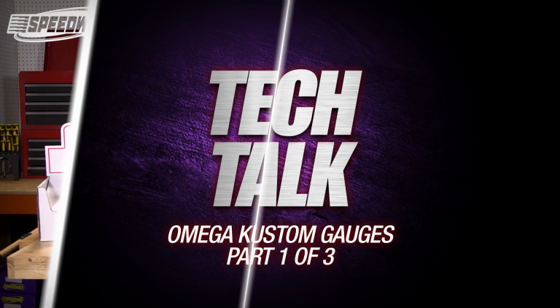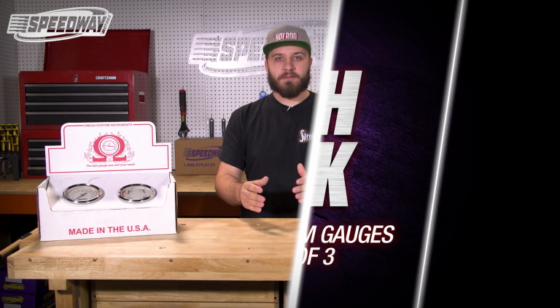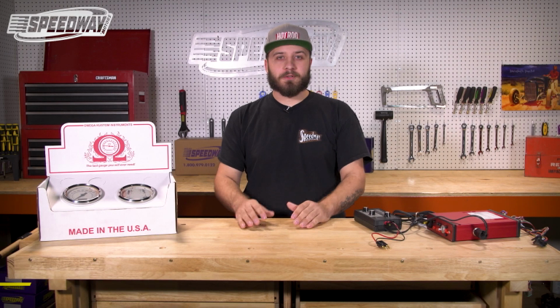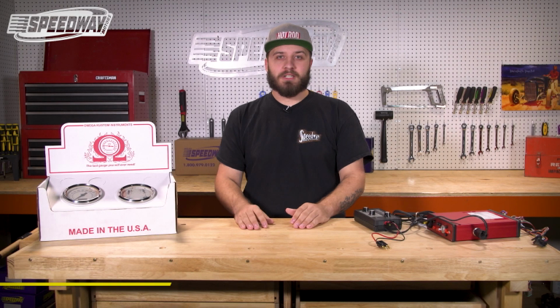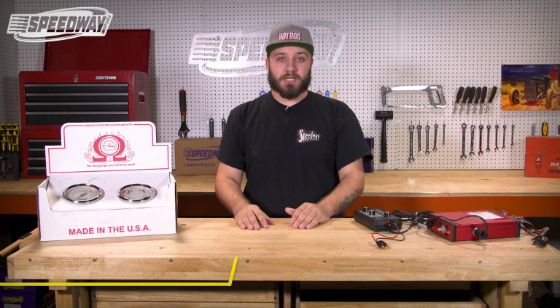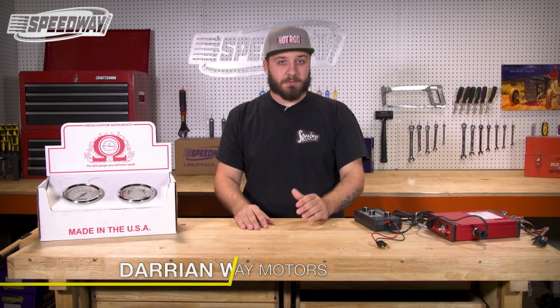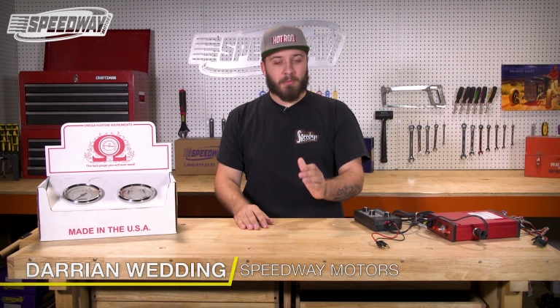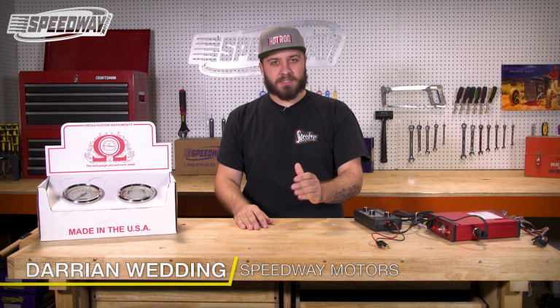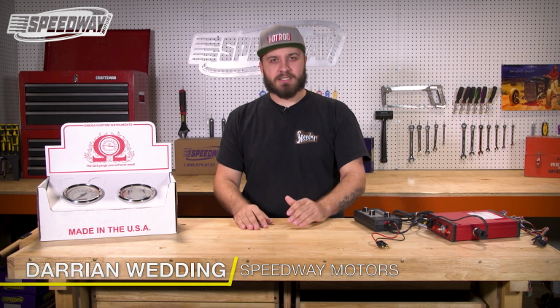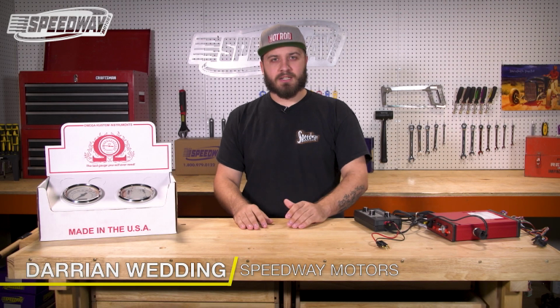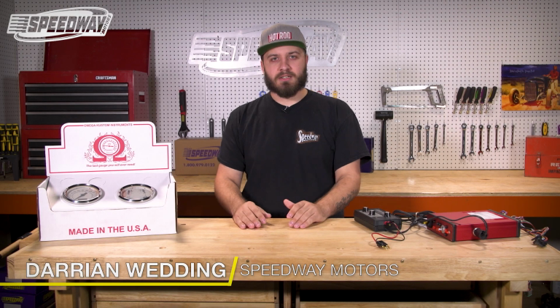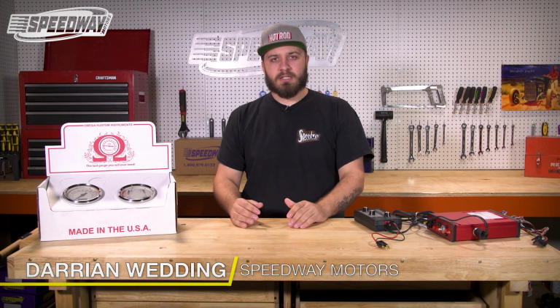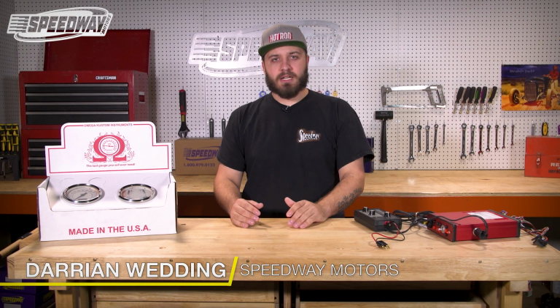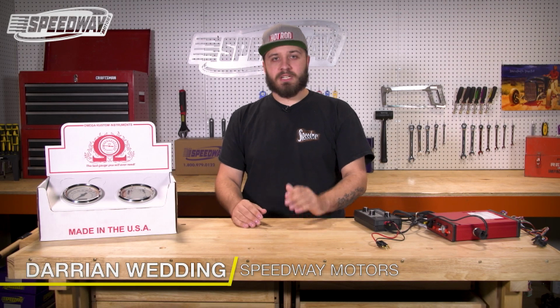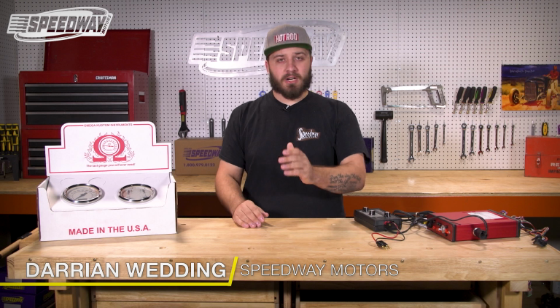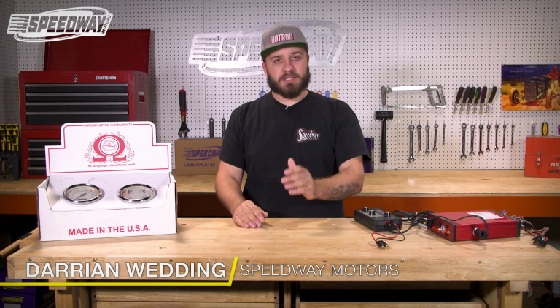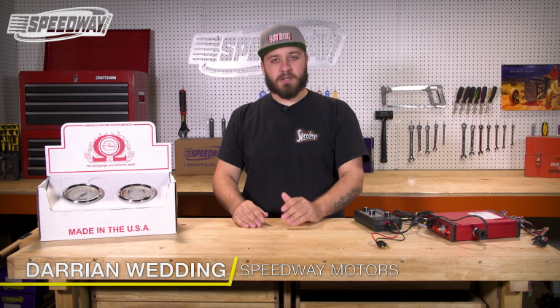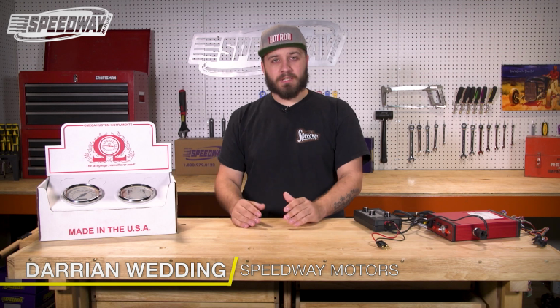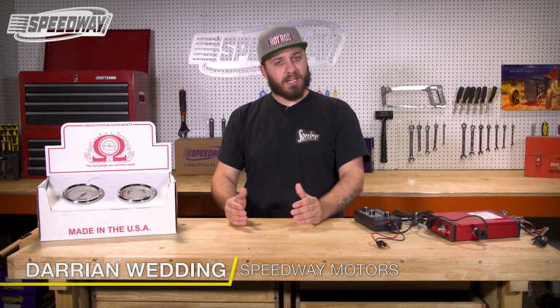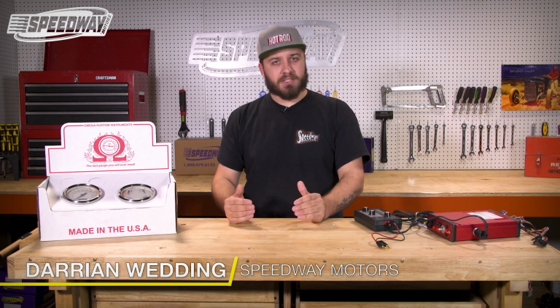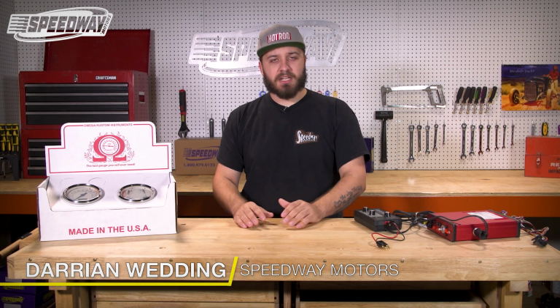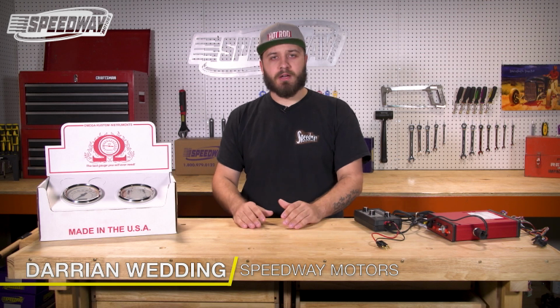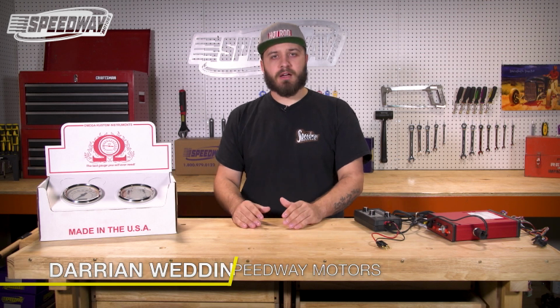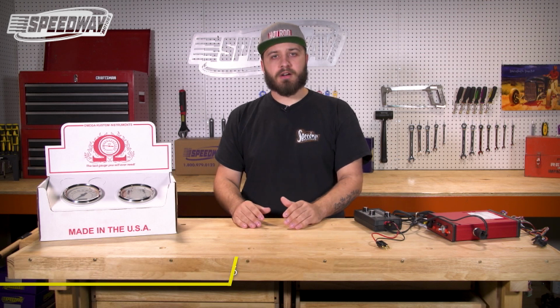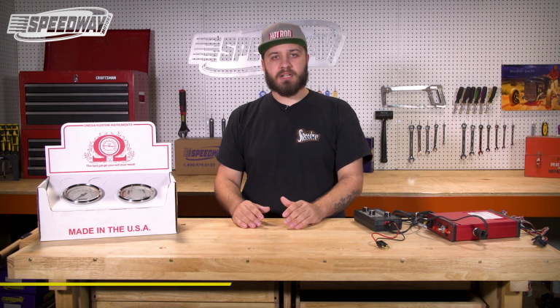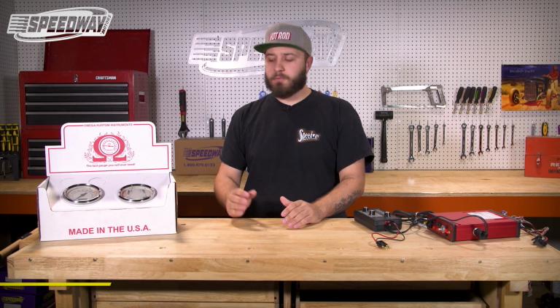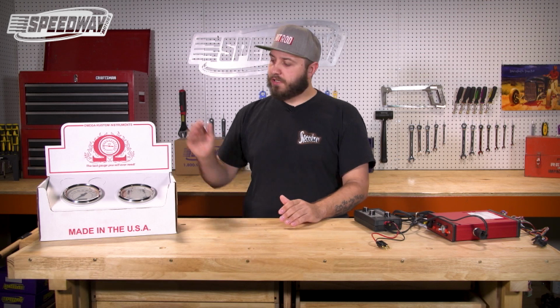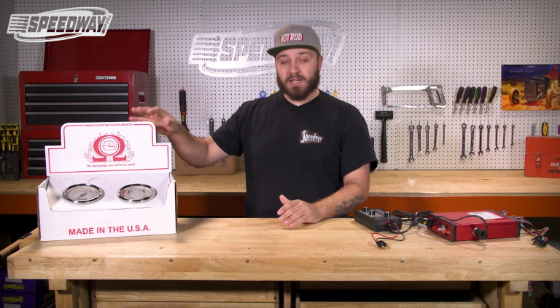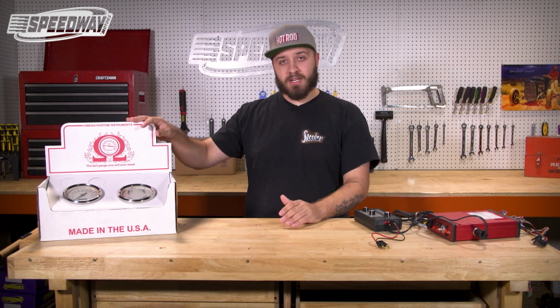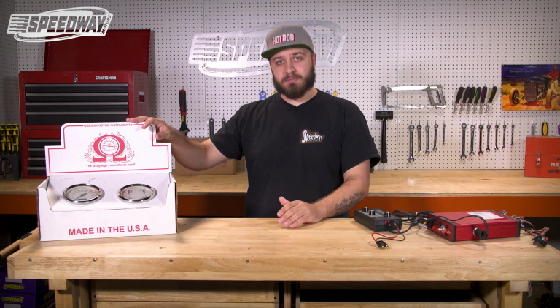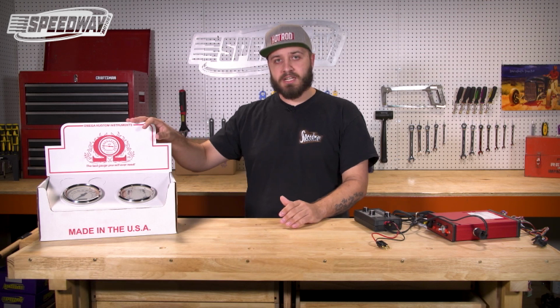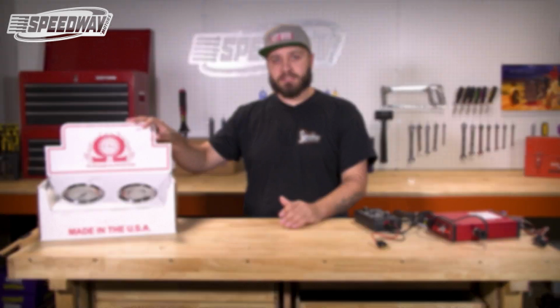Hey folks, Darin with Speedway Motors Tech Talk here. Today we're going to be talking about something I actually get asked about a lot on our tech line, which is our Omega custom gauges.